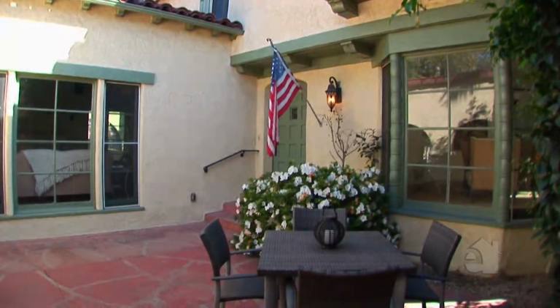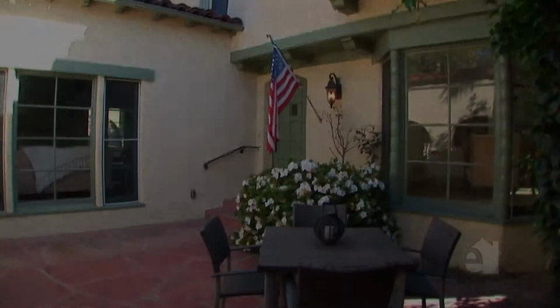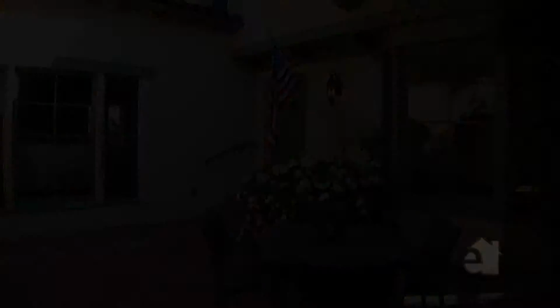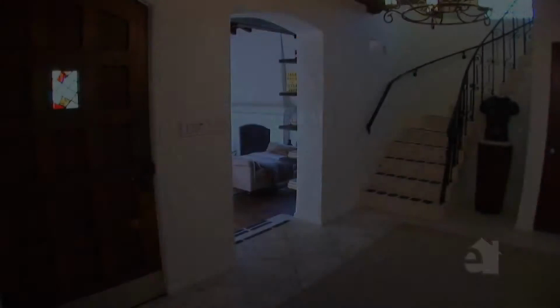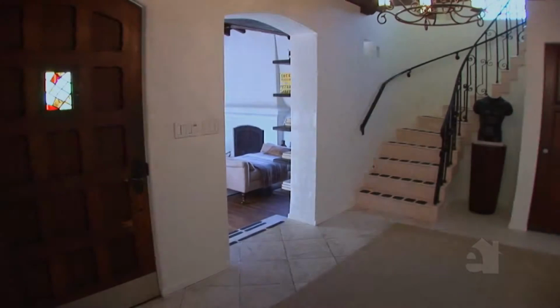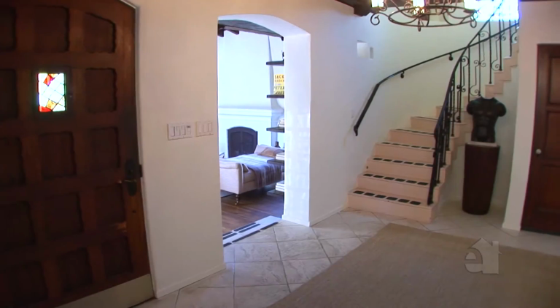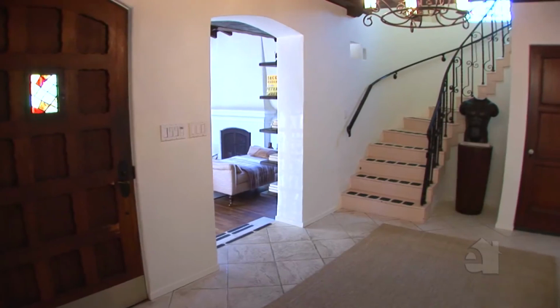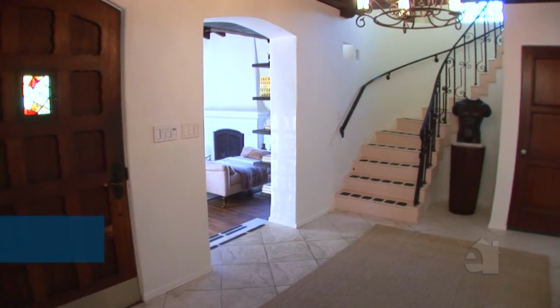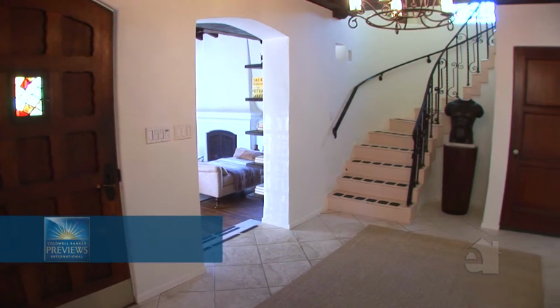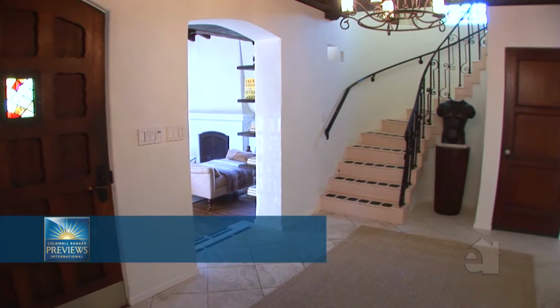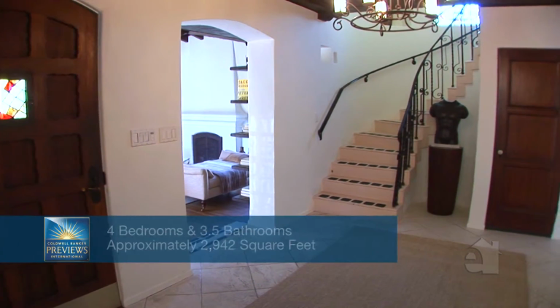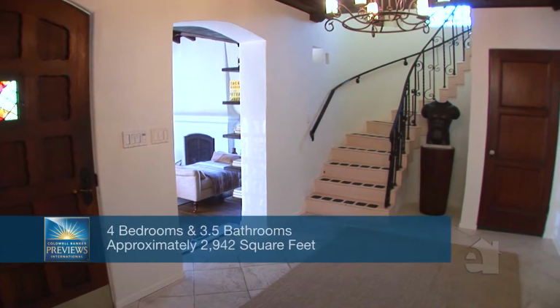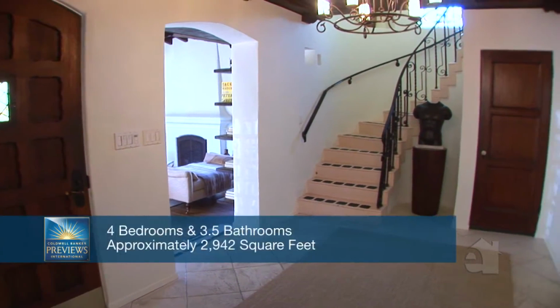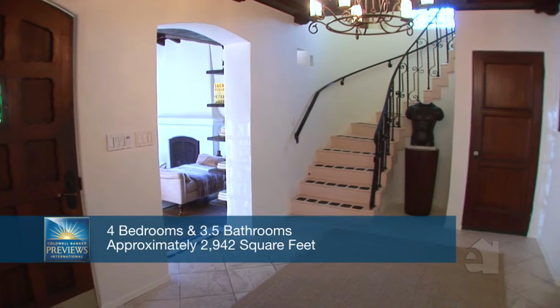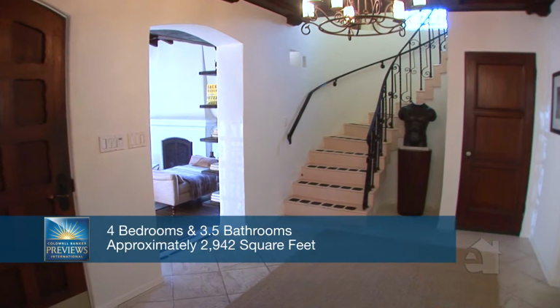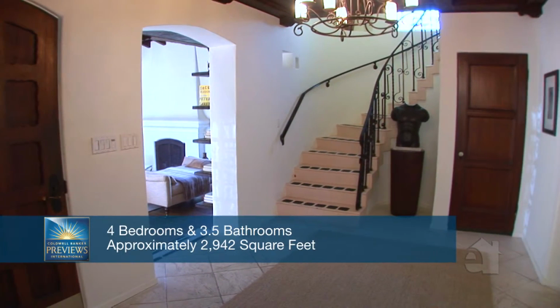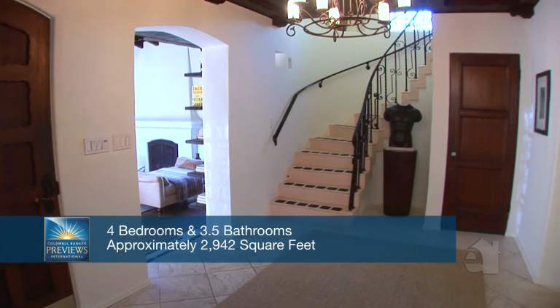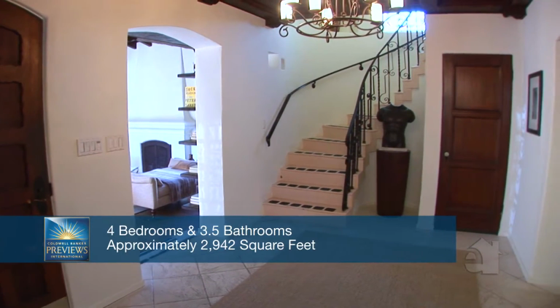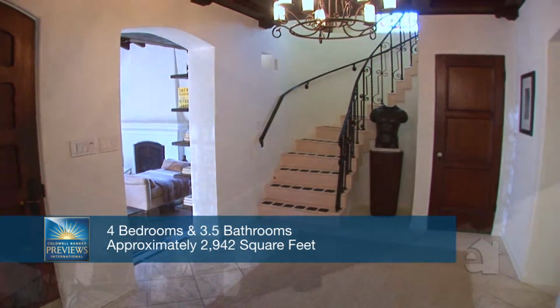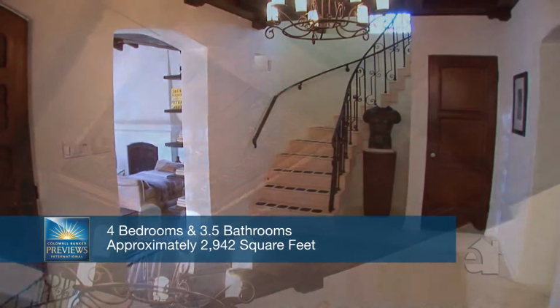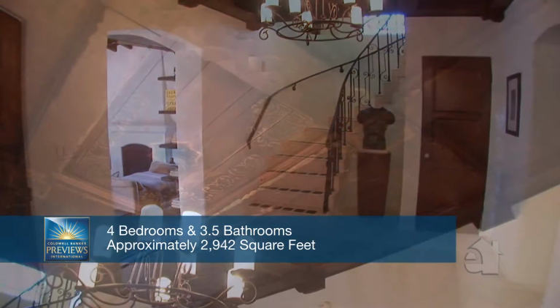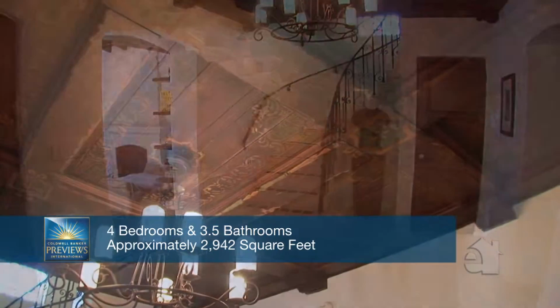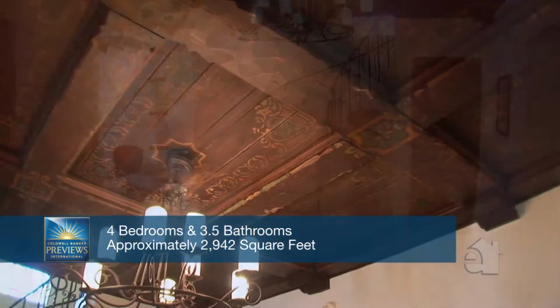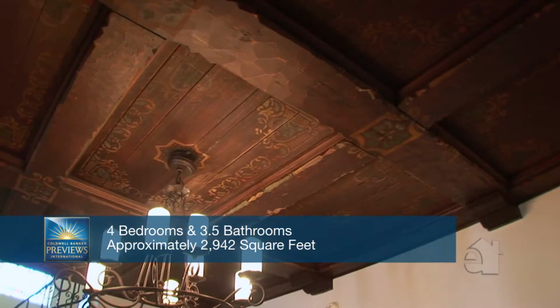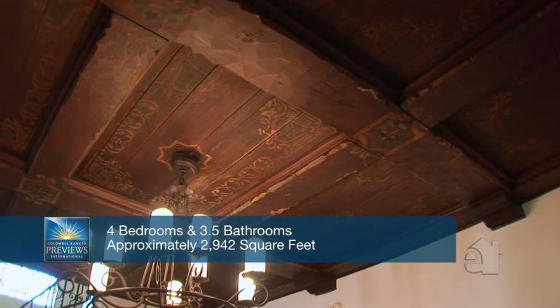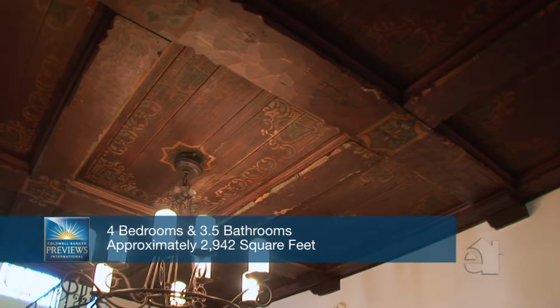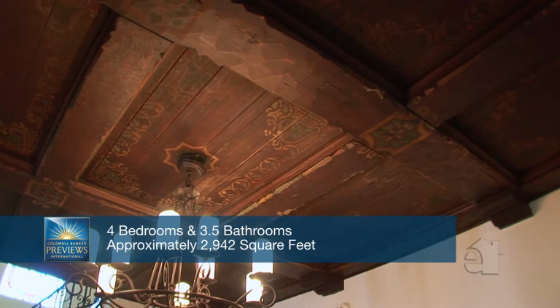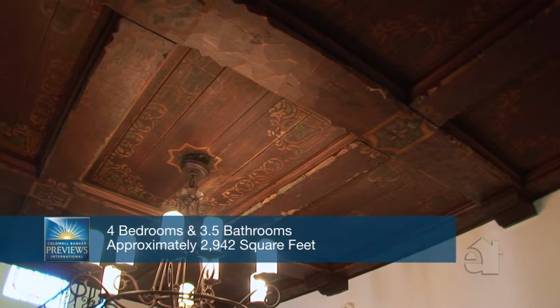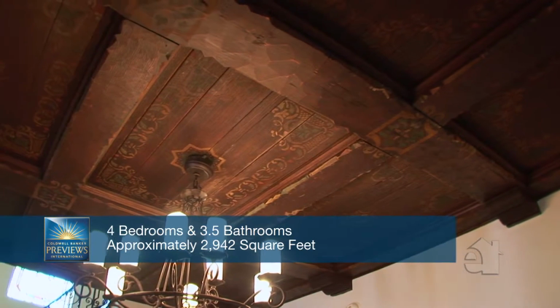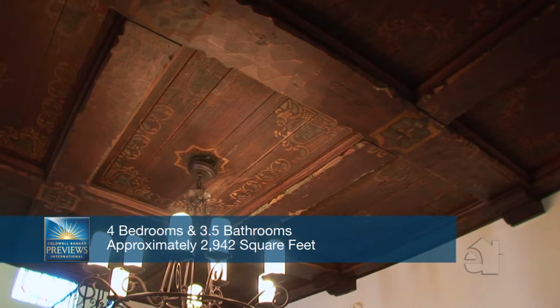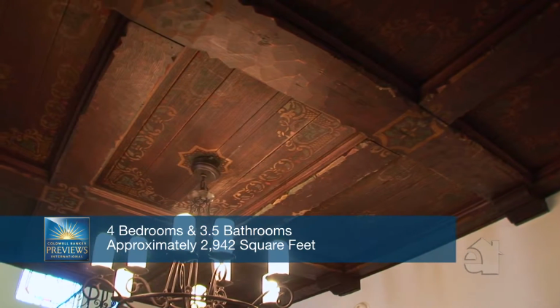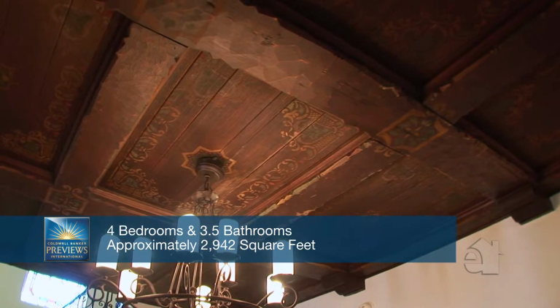An elegant foyer showcases high ceilings, a gorgeous chandelier, and a grand staircase.